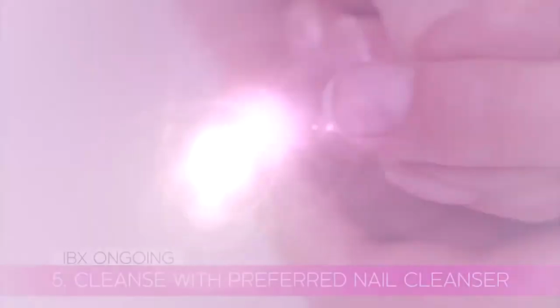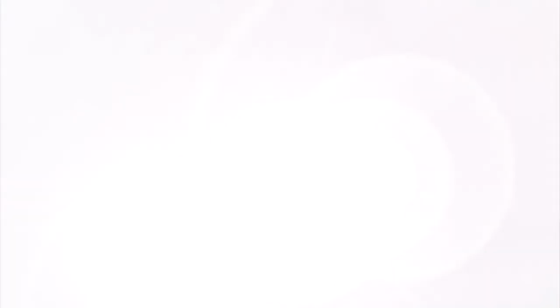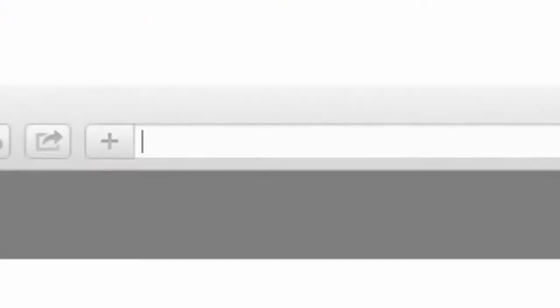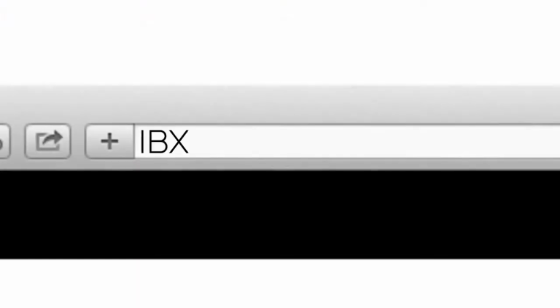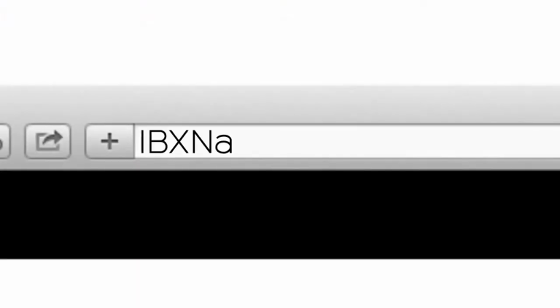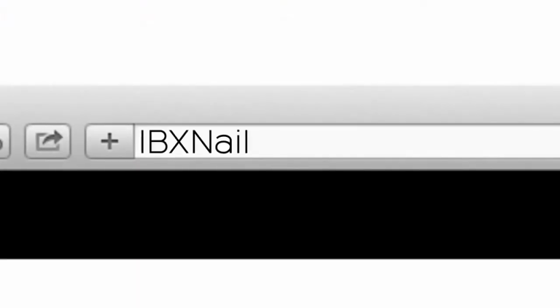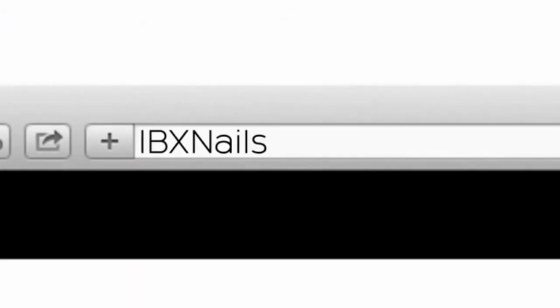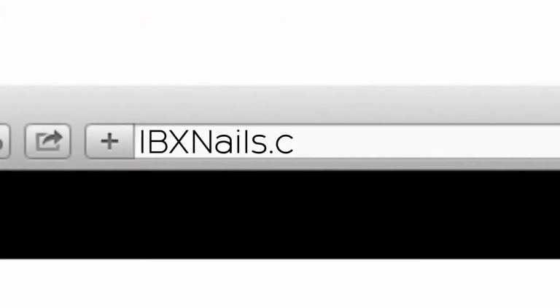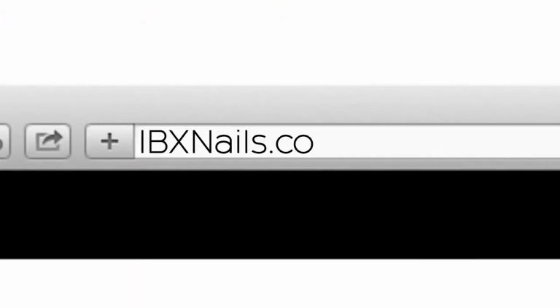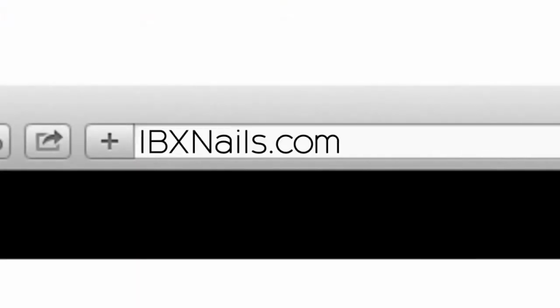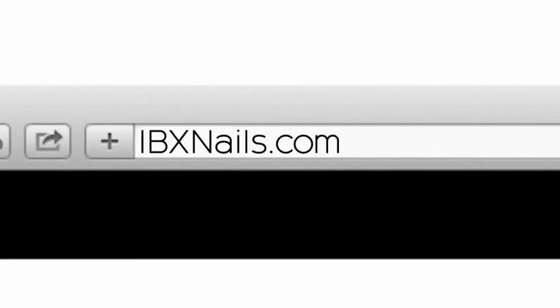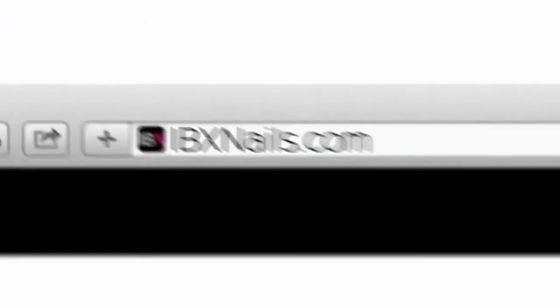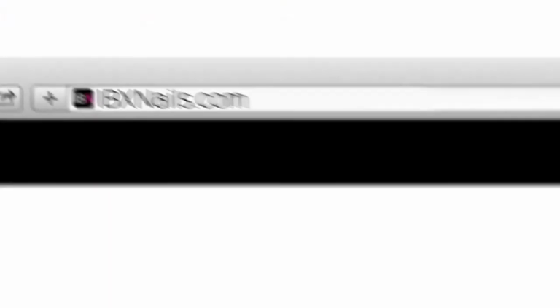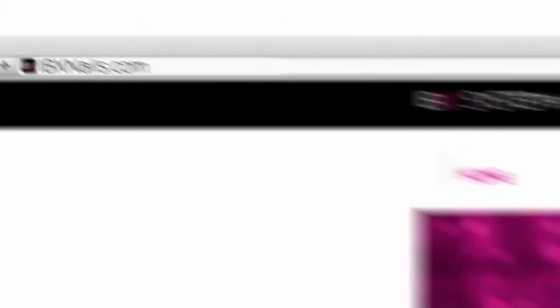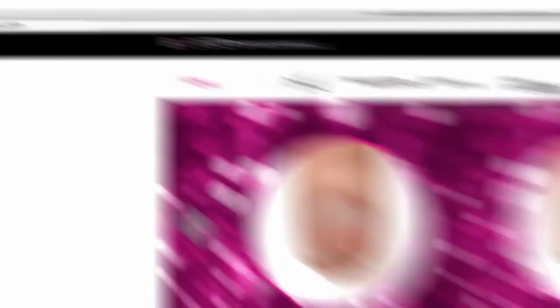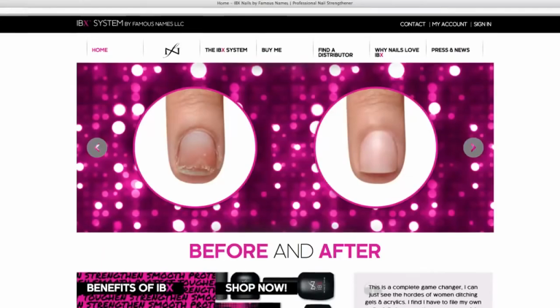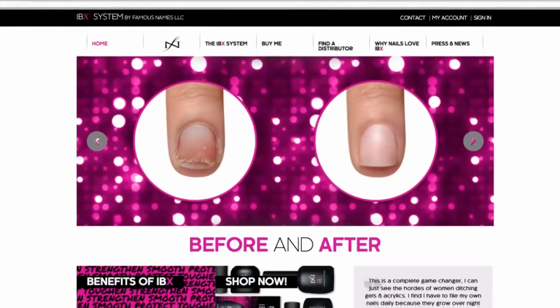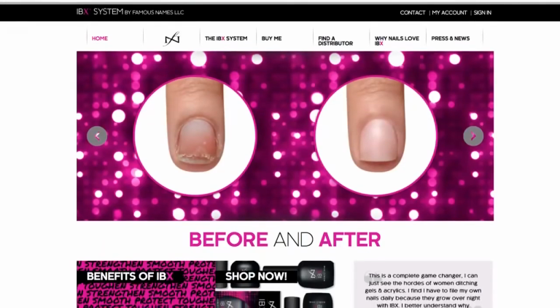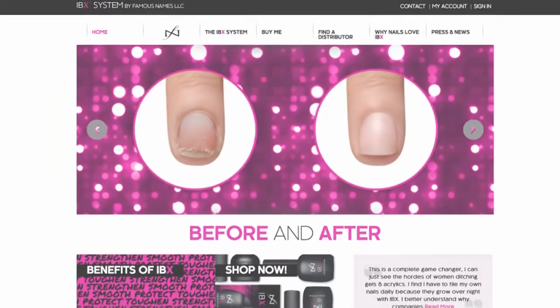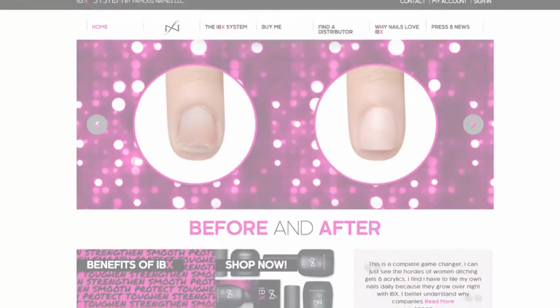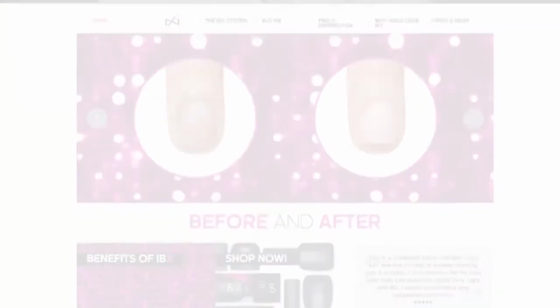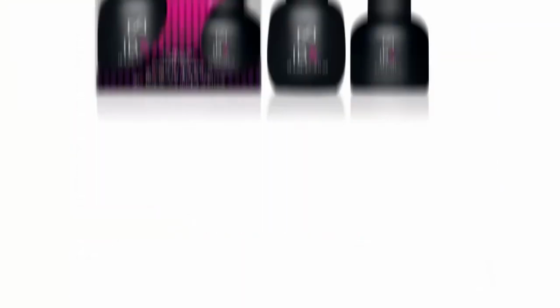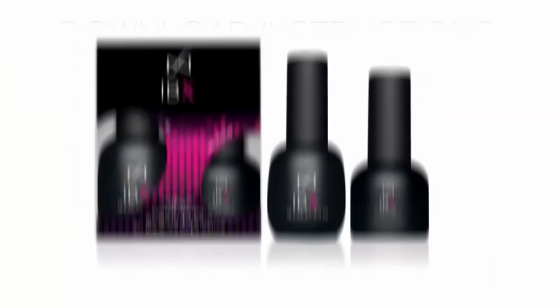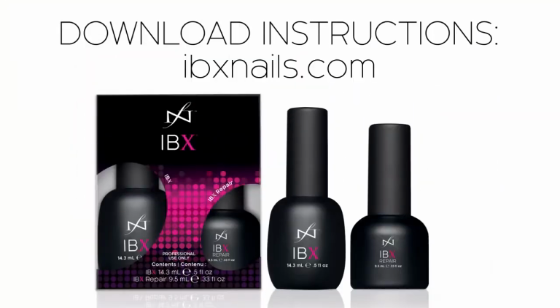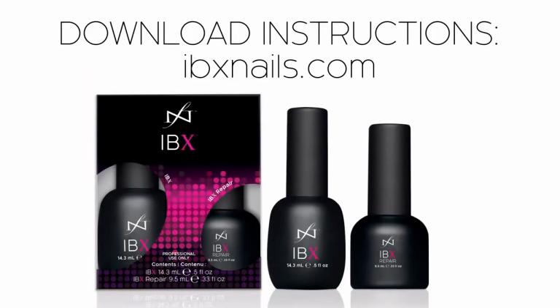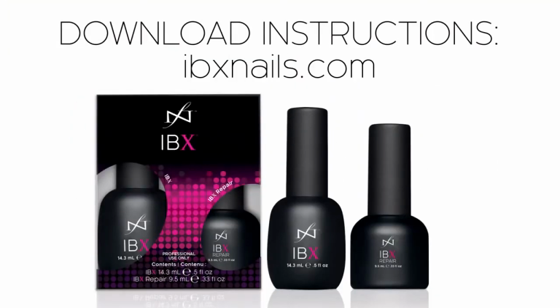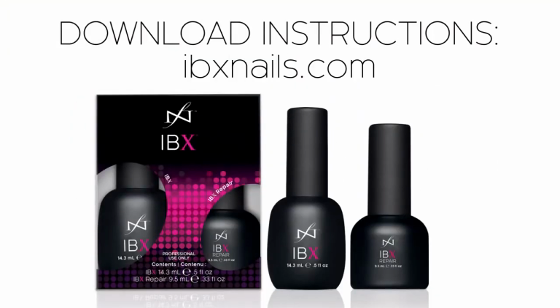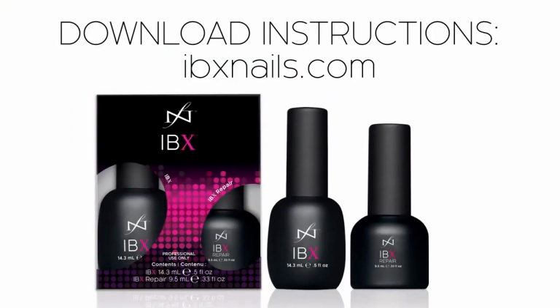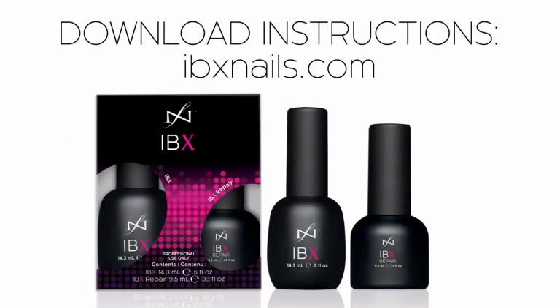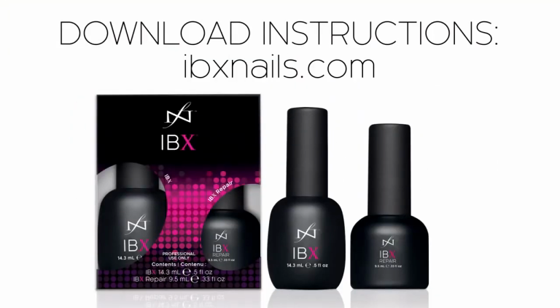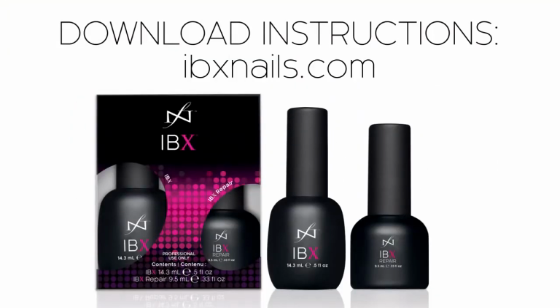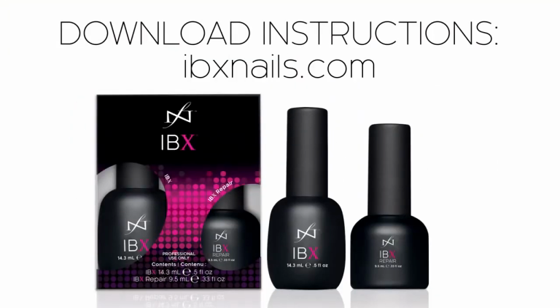To download these instructions, visit ibxnails.com and click on the link. See you next time! Bye!